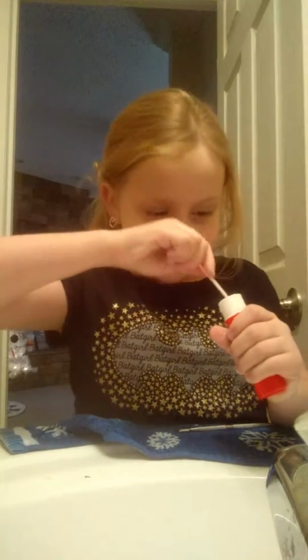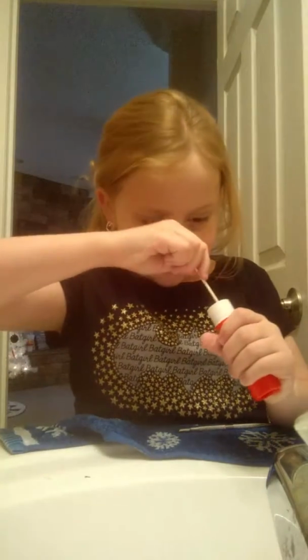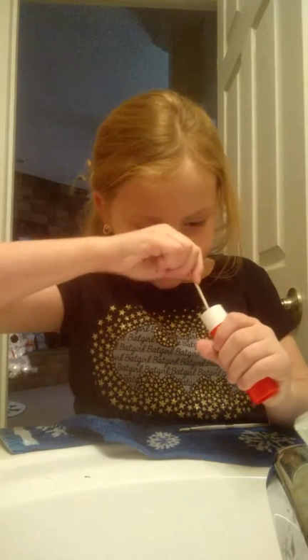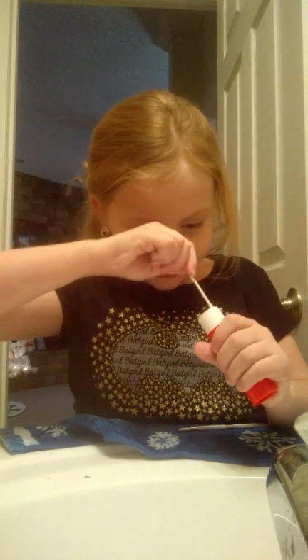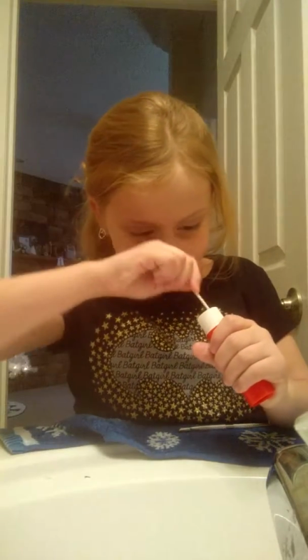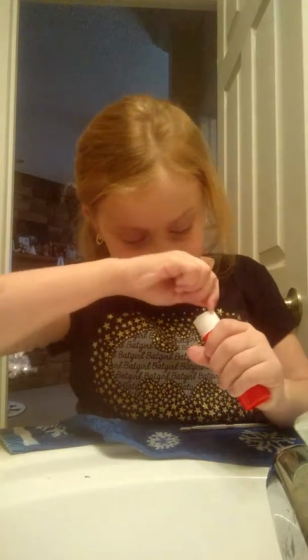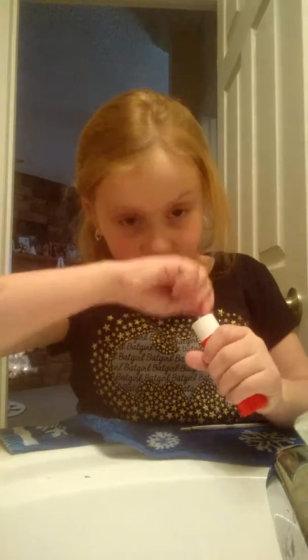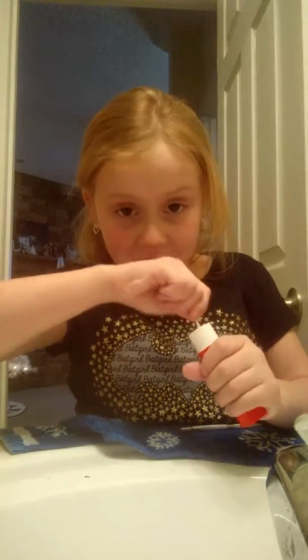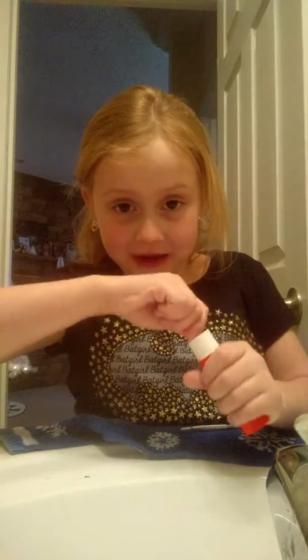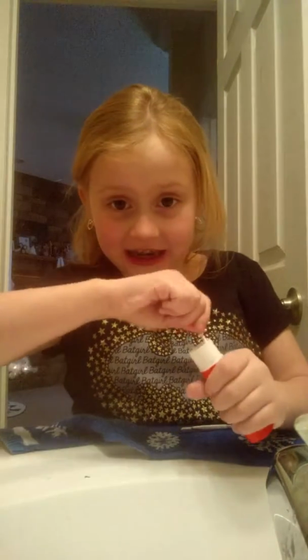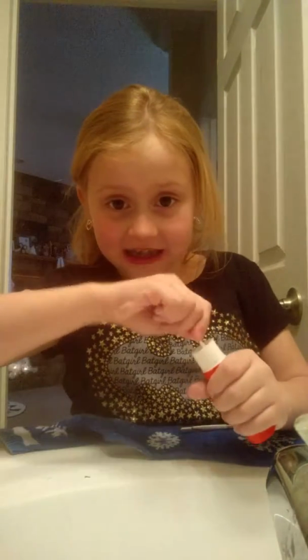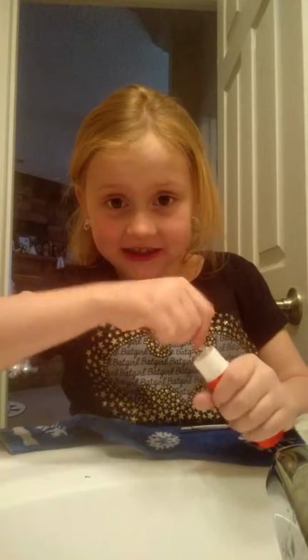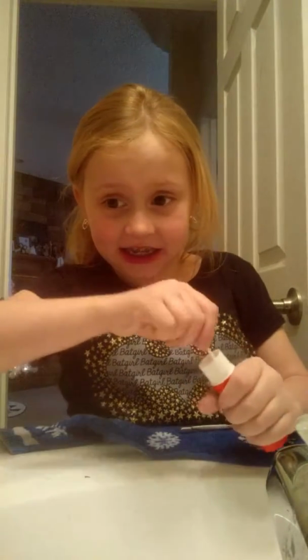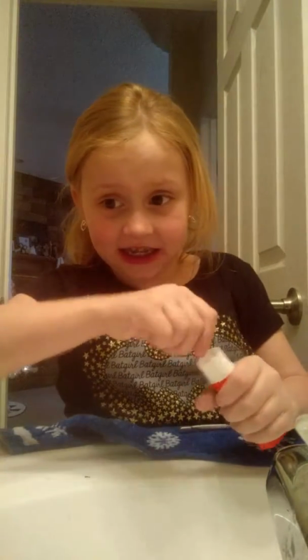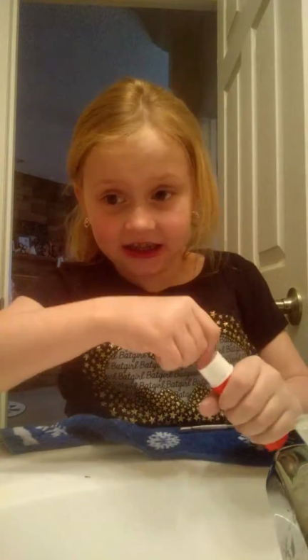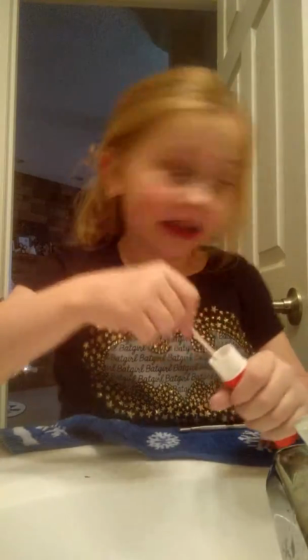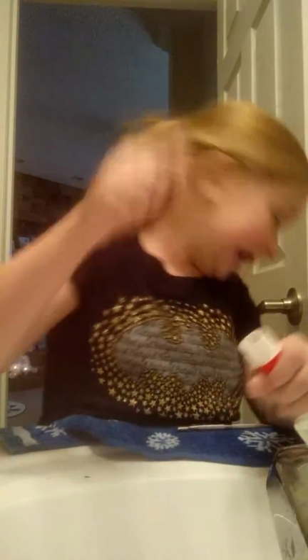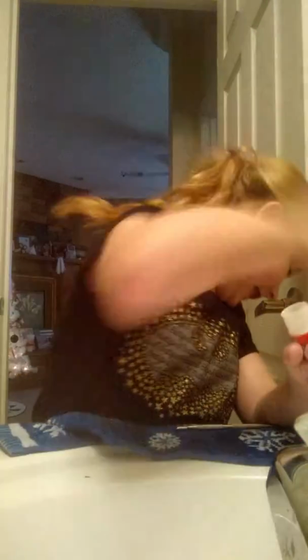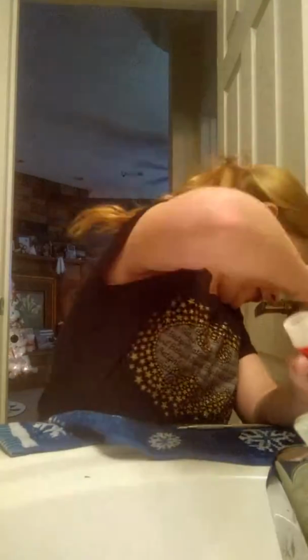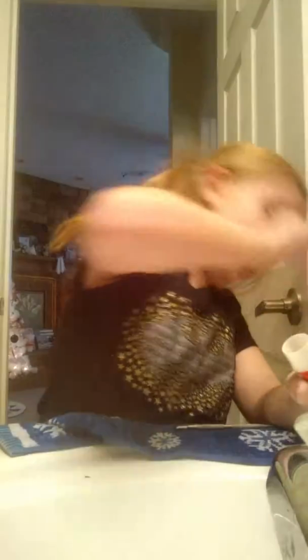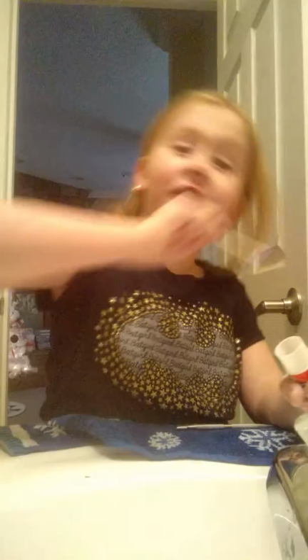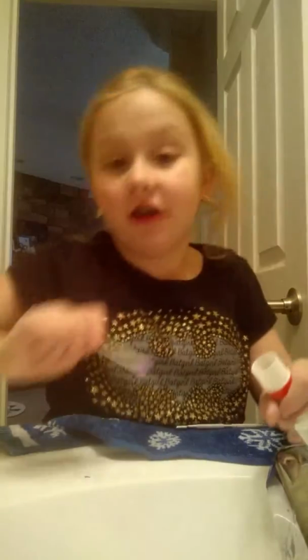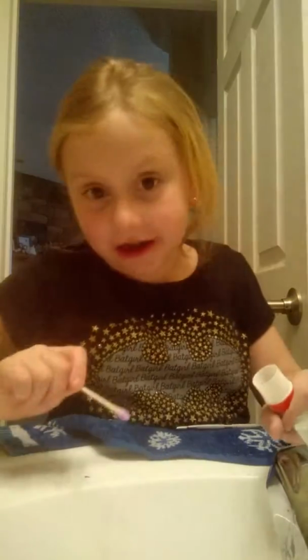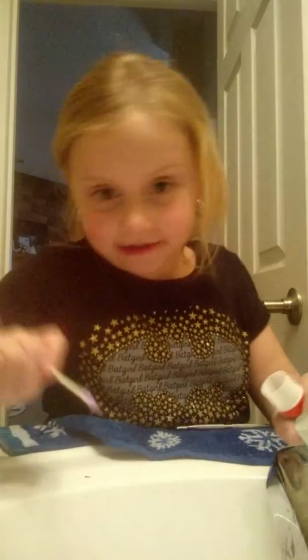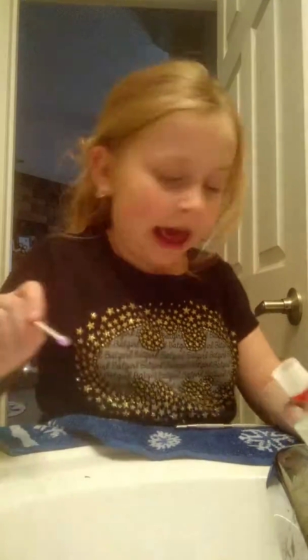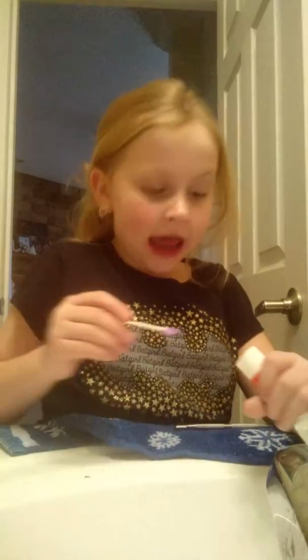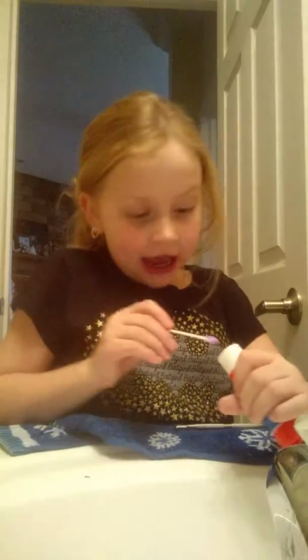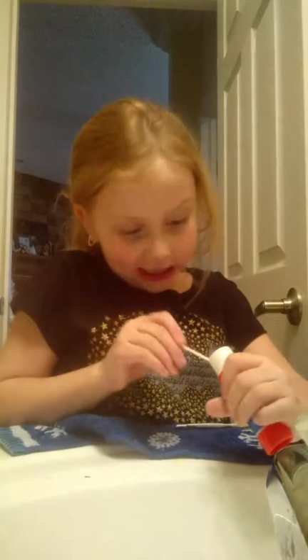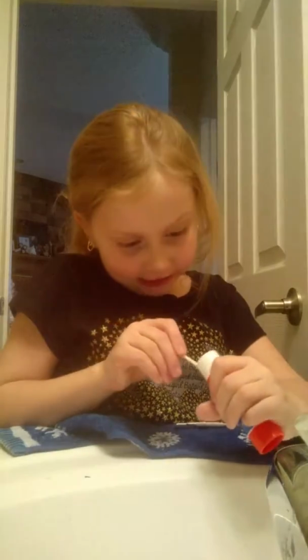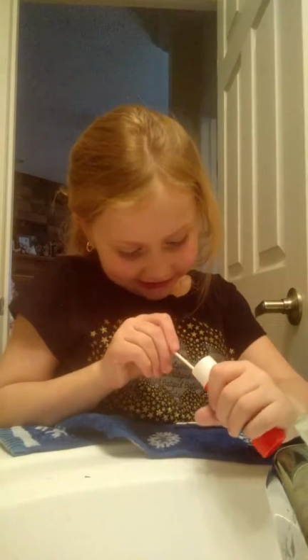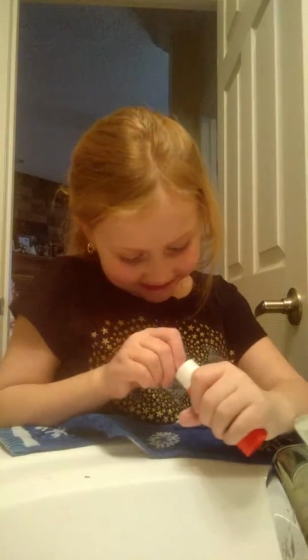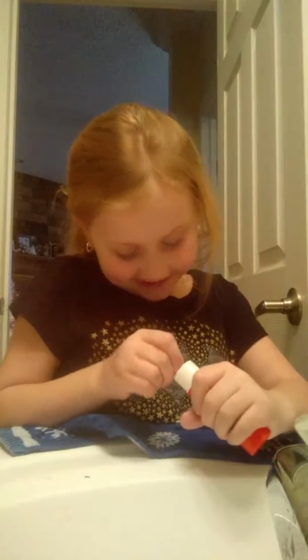I got glue over my hands and nothing's on the floor — that was on accident. But now I don't have to go back.